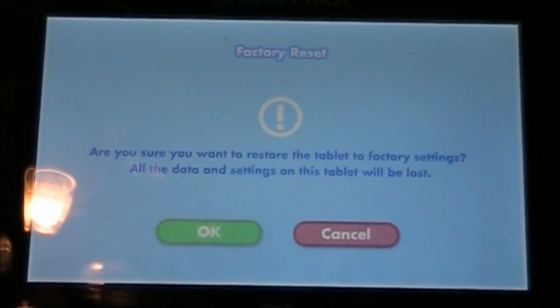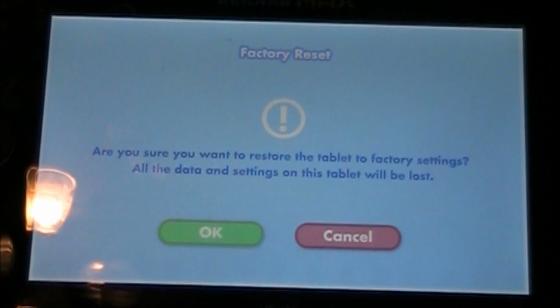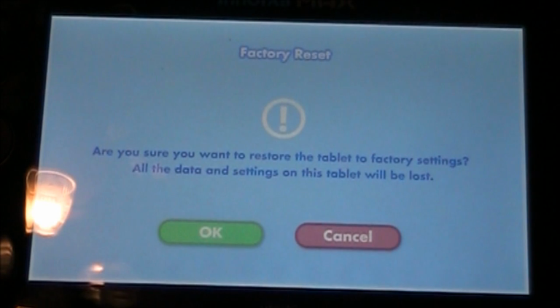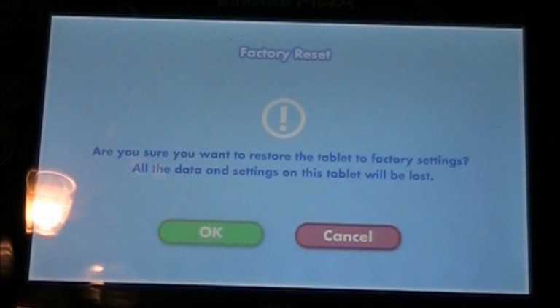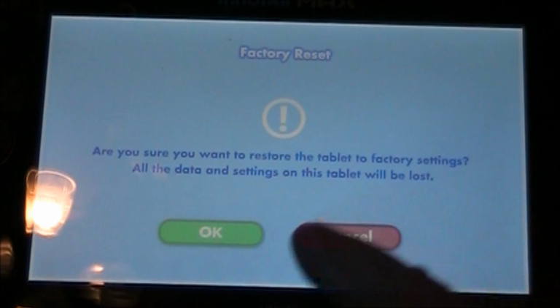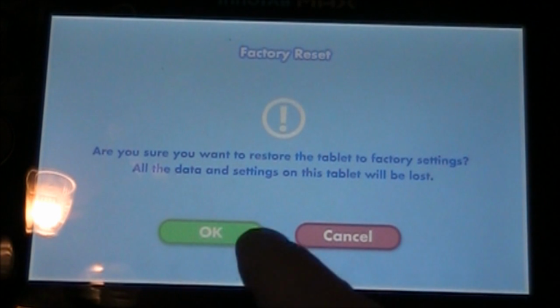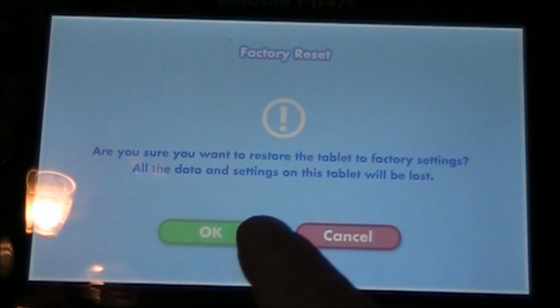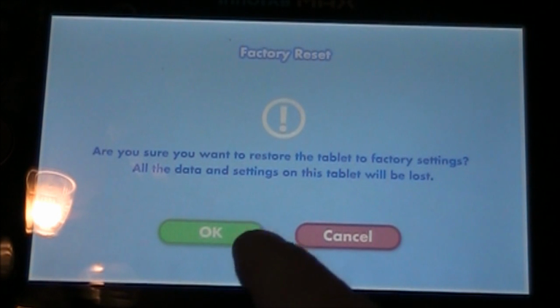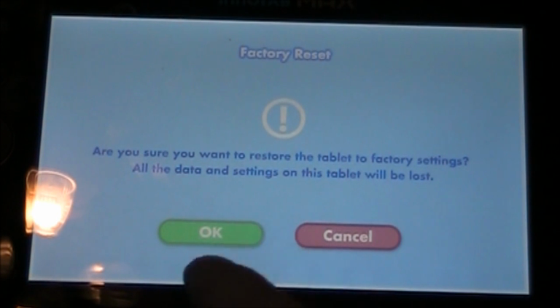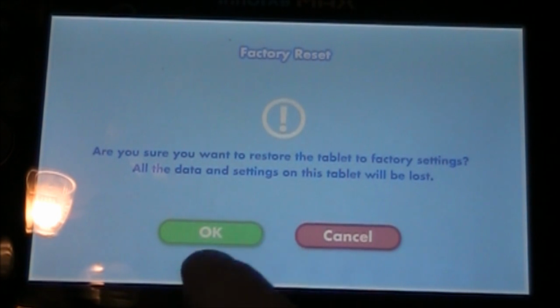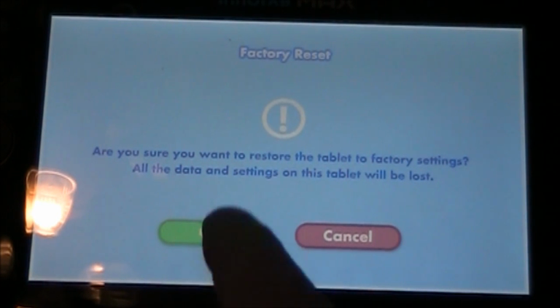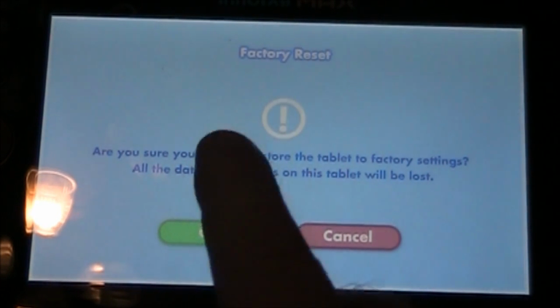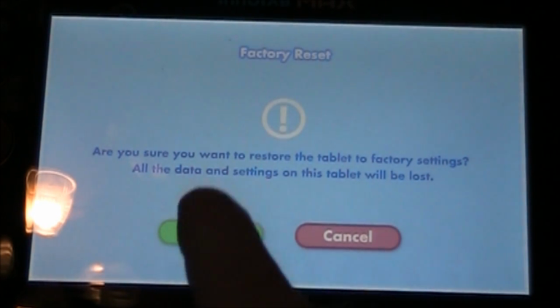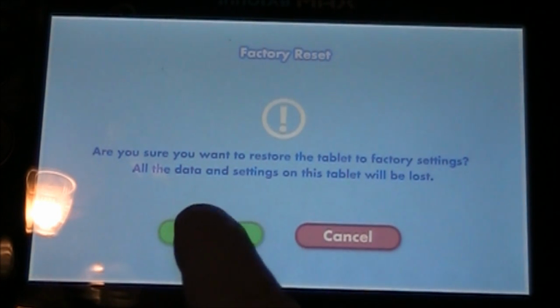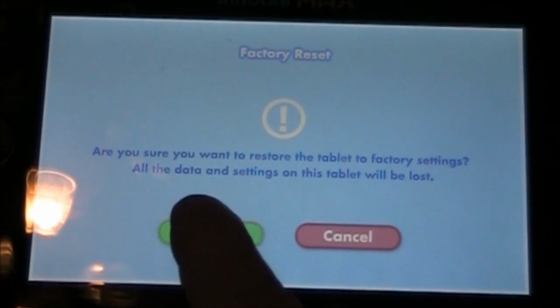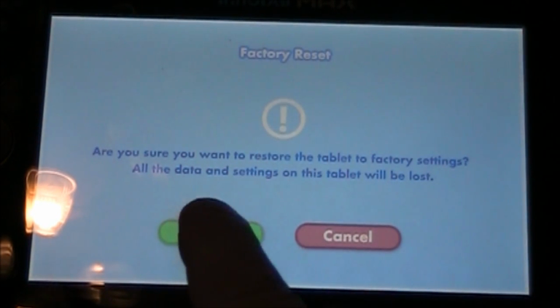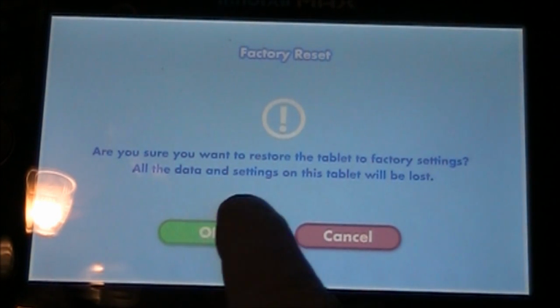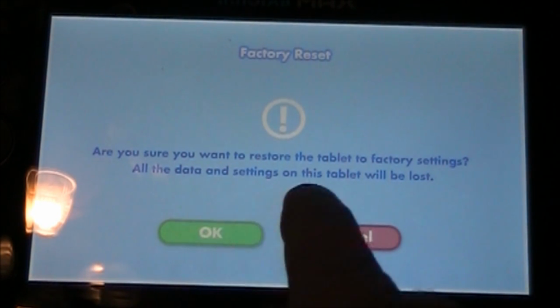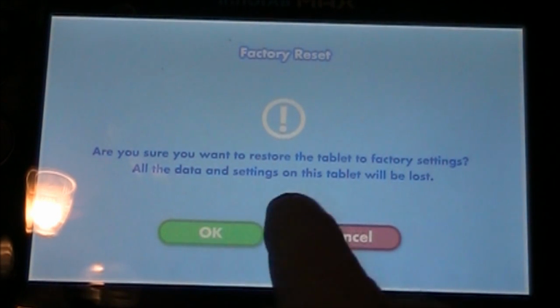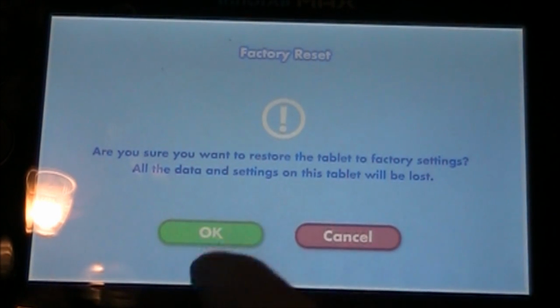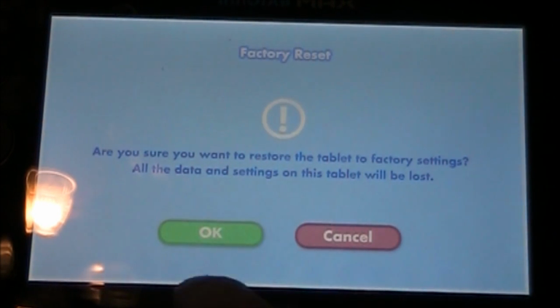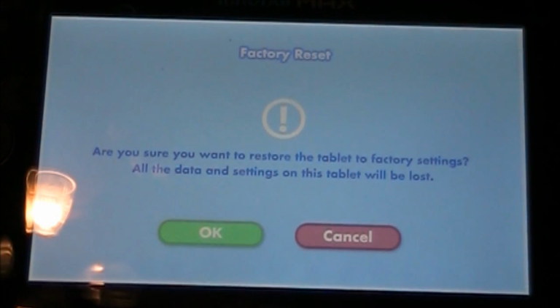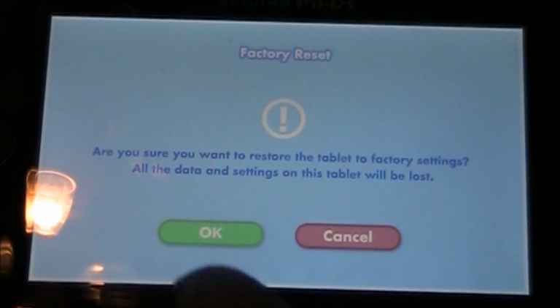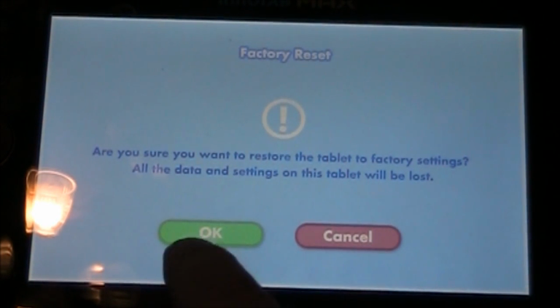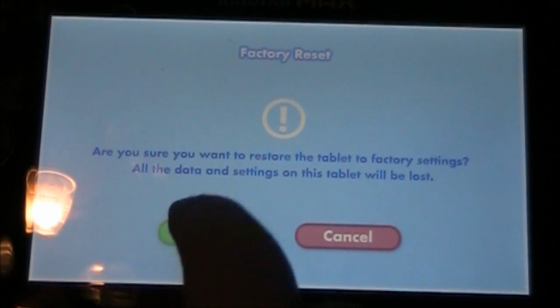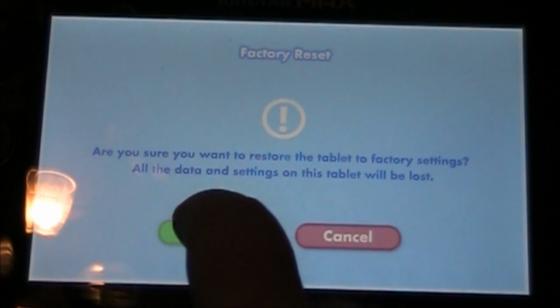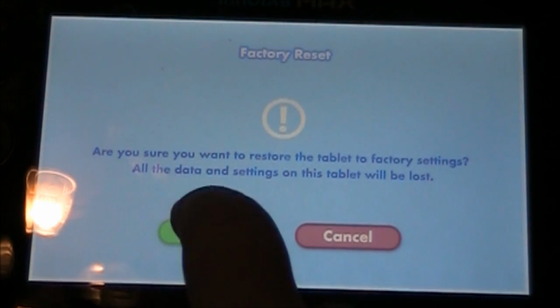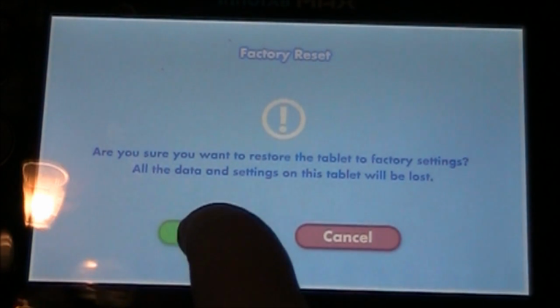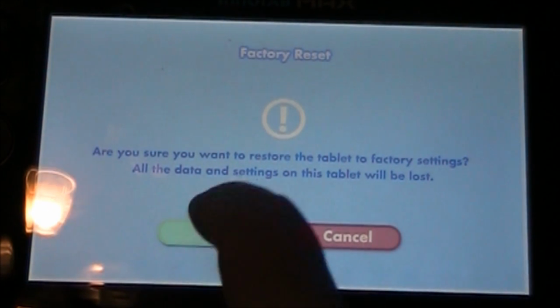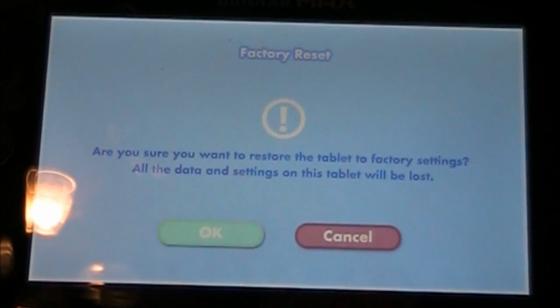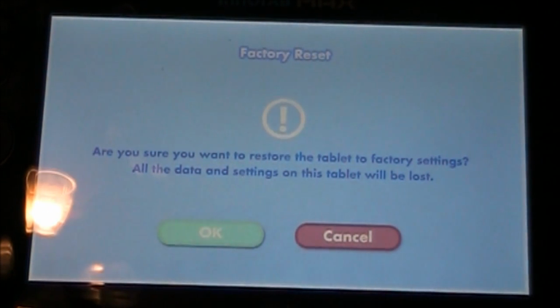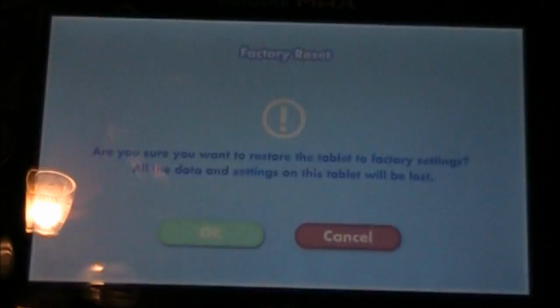Are you sure you want to restore the tablet to factory settings? All the data and settings on the tablet will be lost. Push OK.